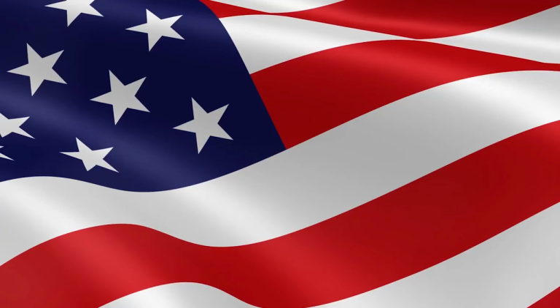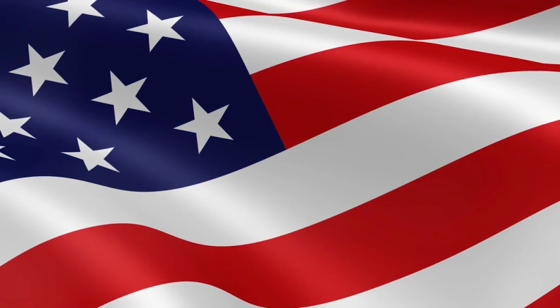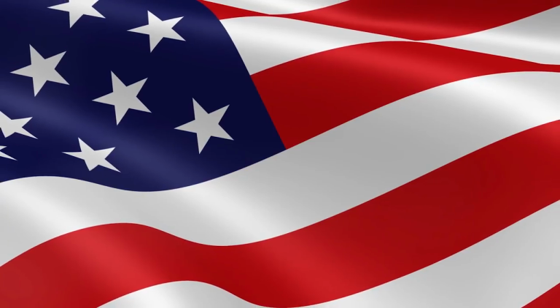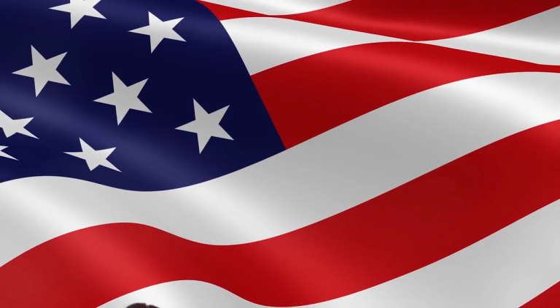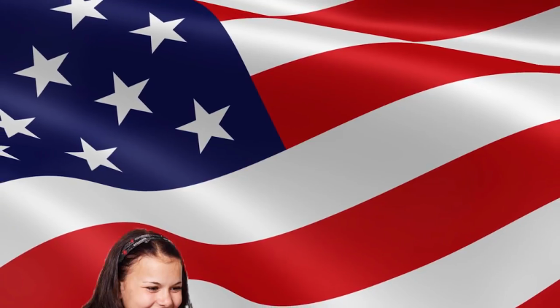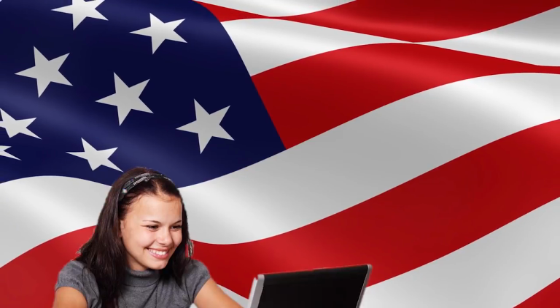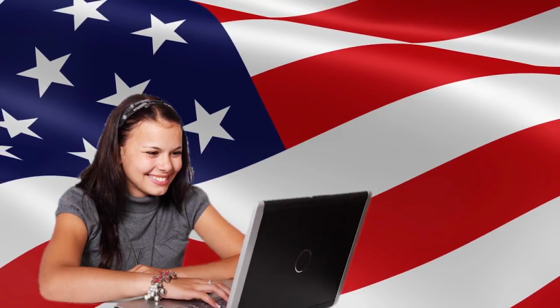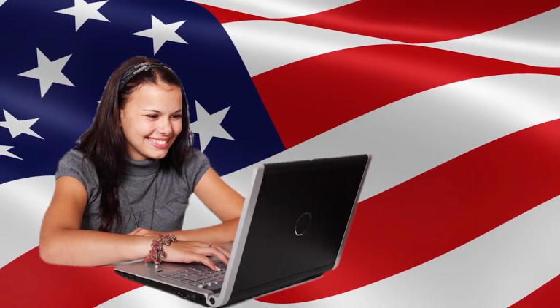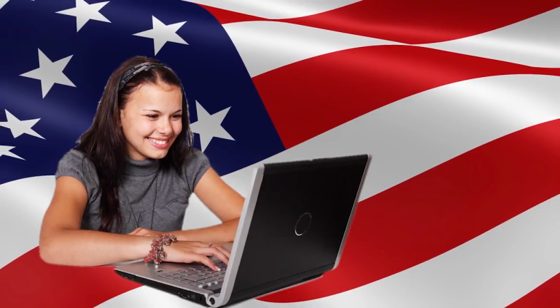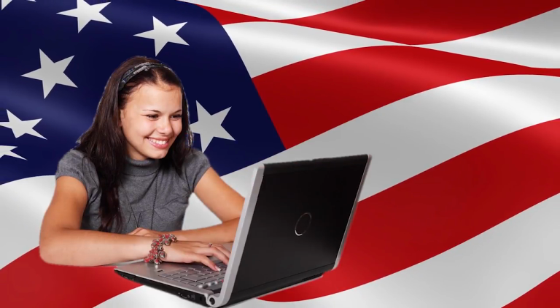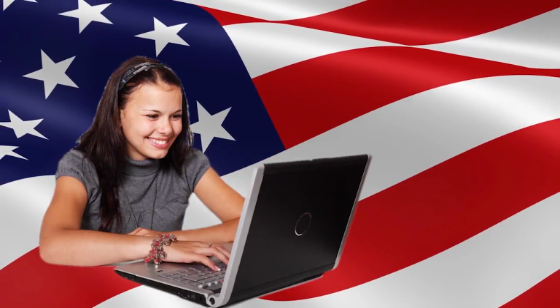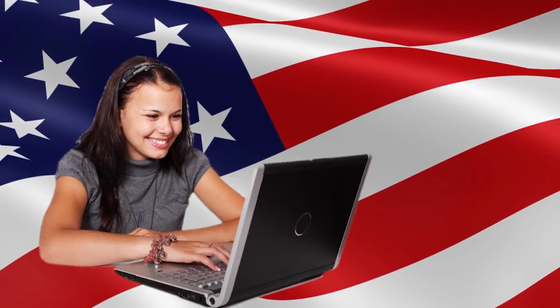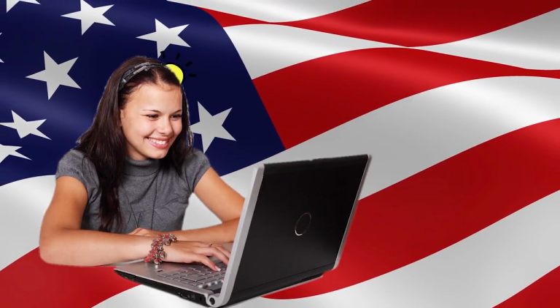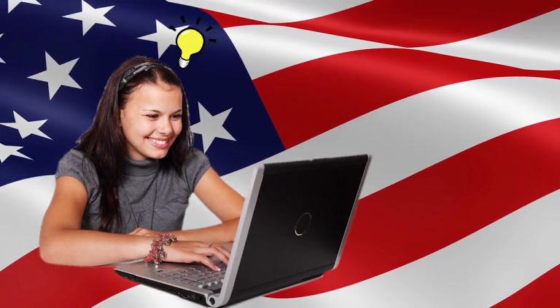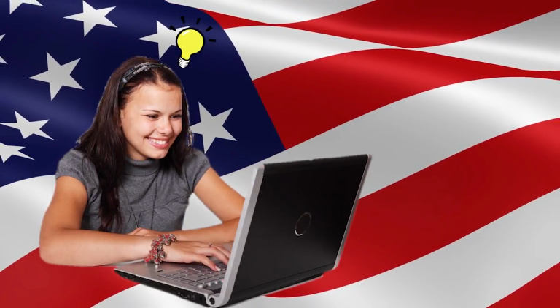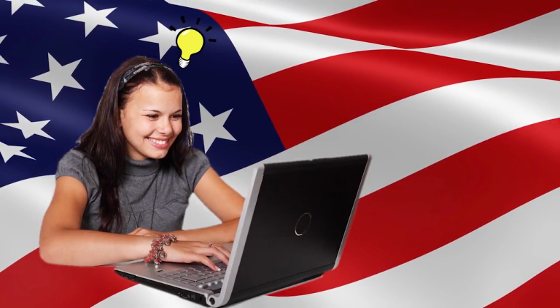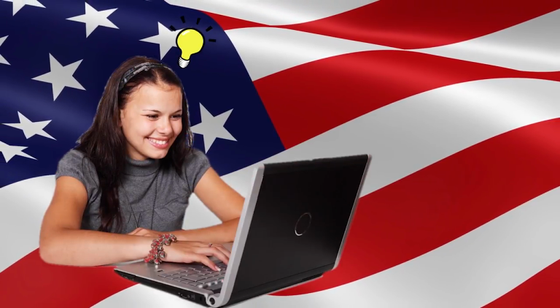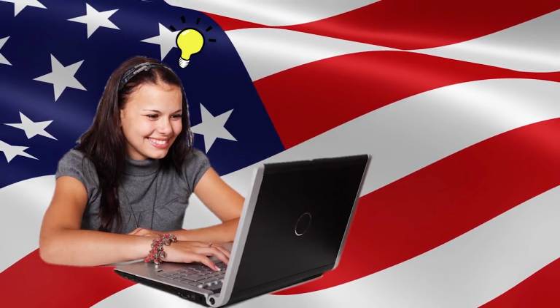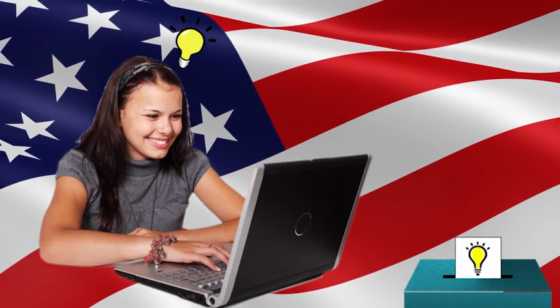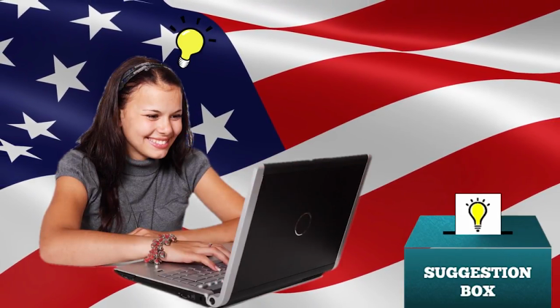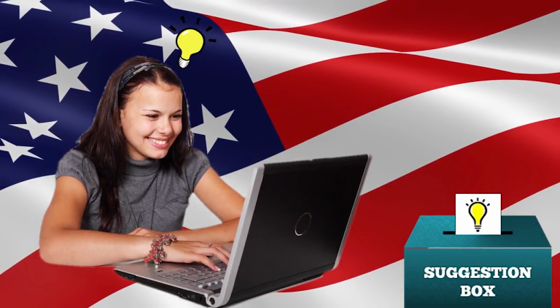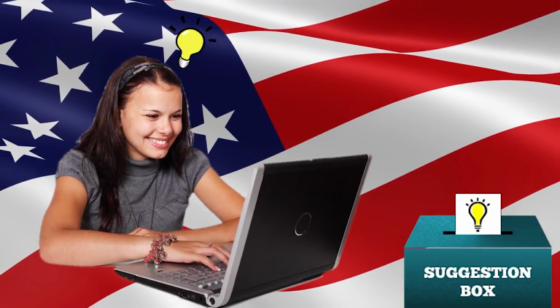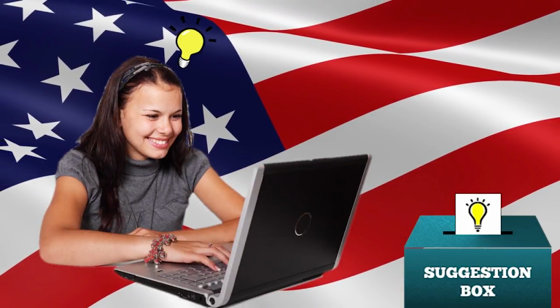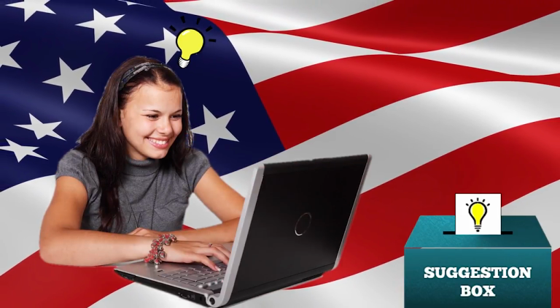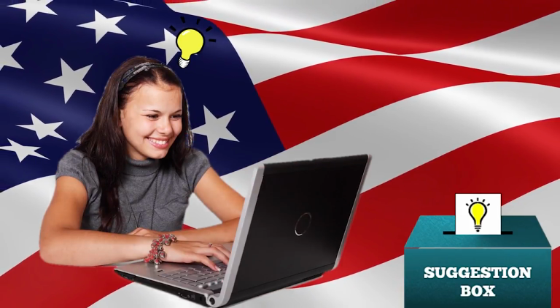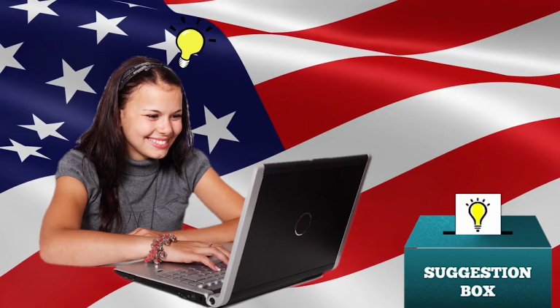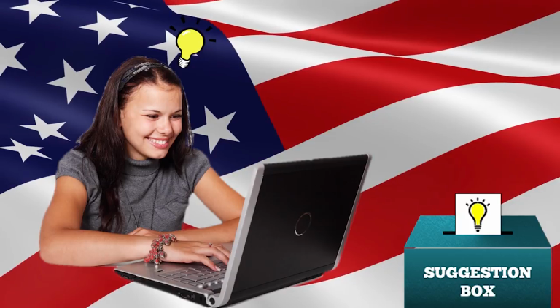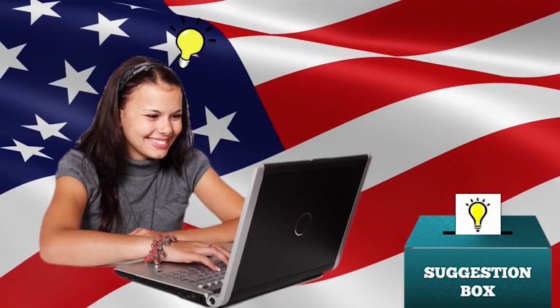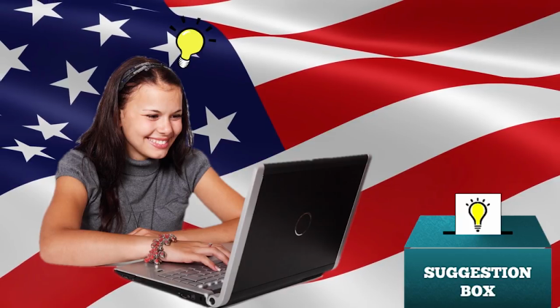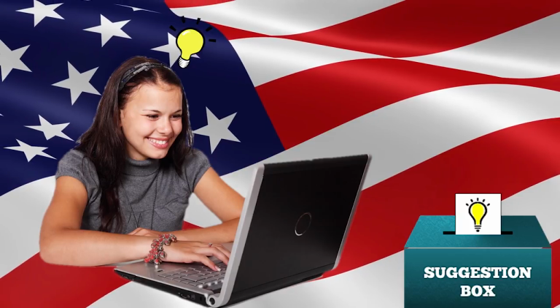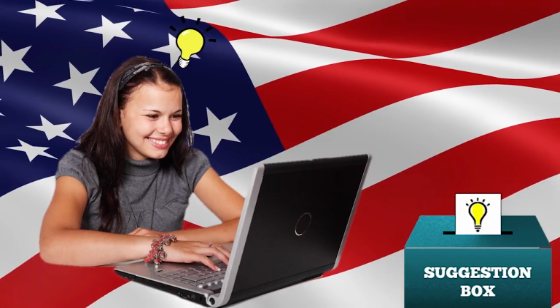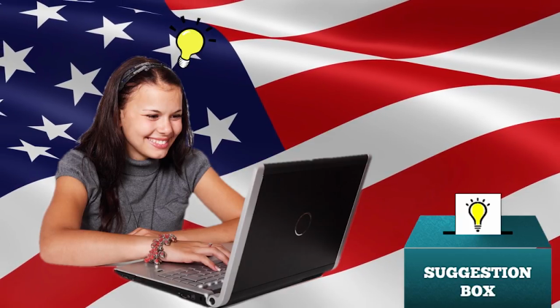Any suggestions on future videos? Leave us your idea in the comments section, and maybe we'll feature it in an upcoming video.